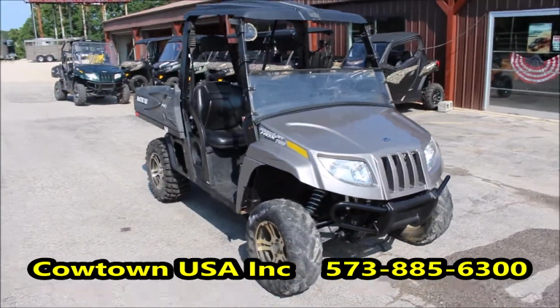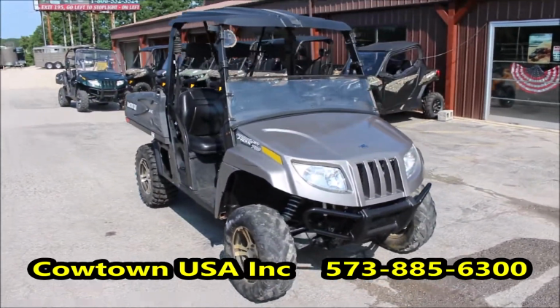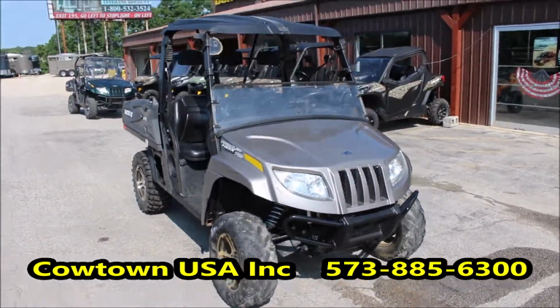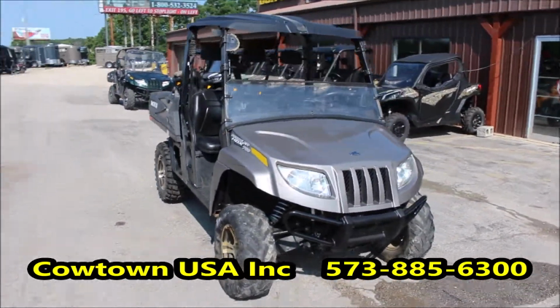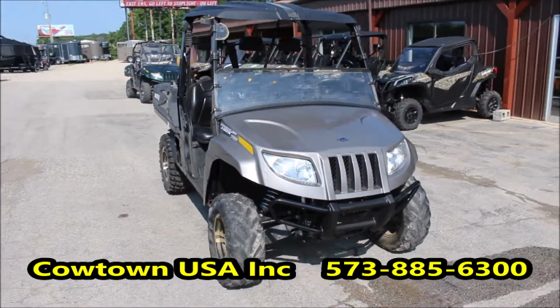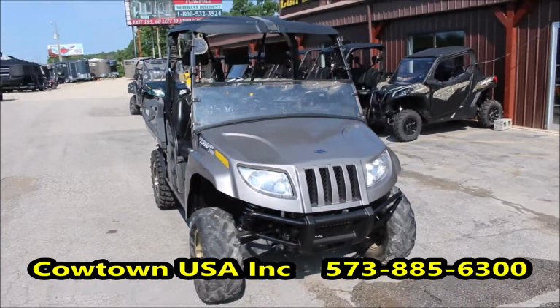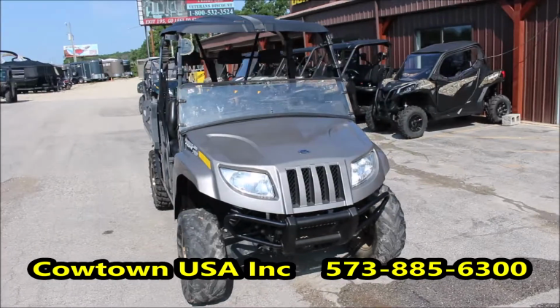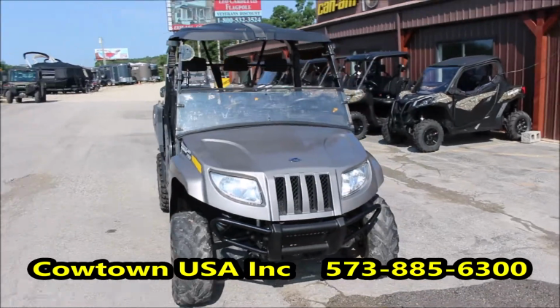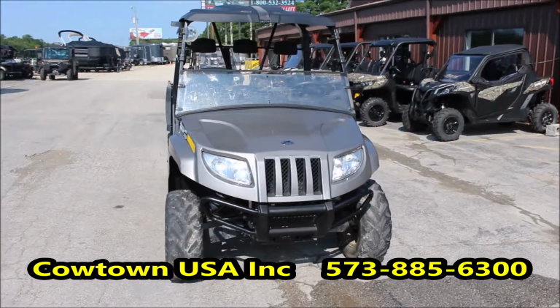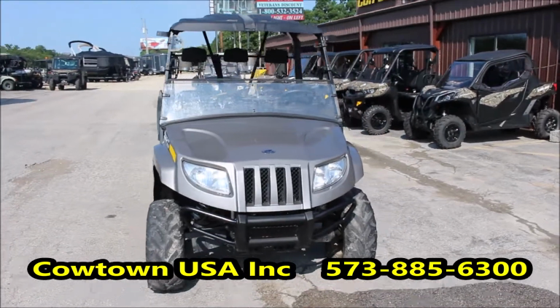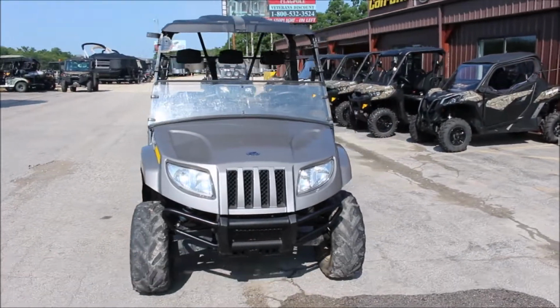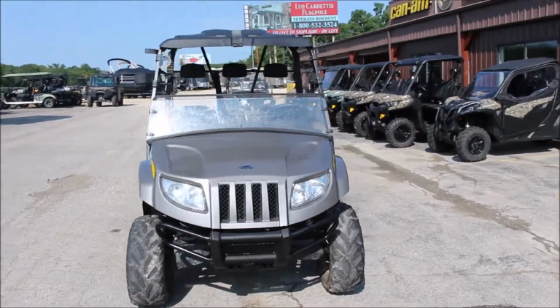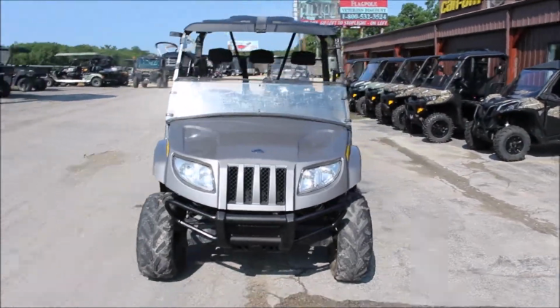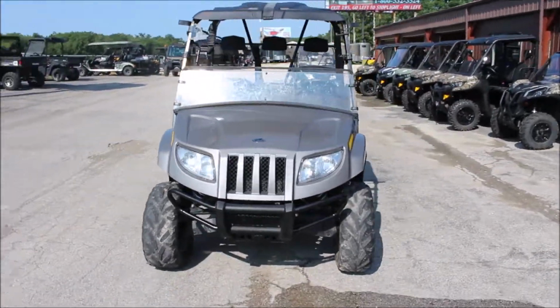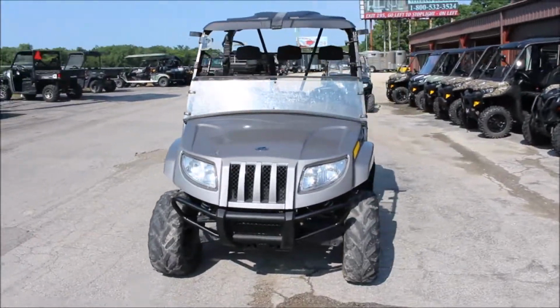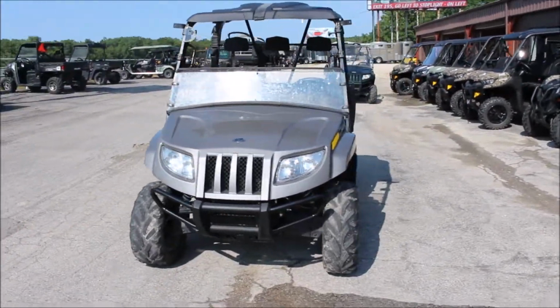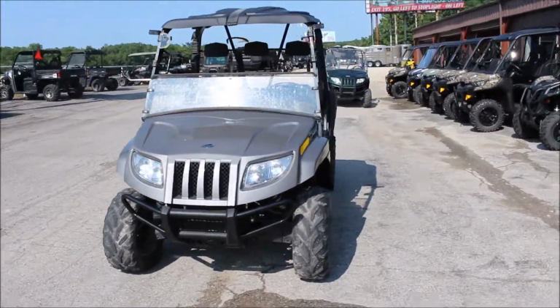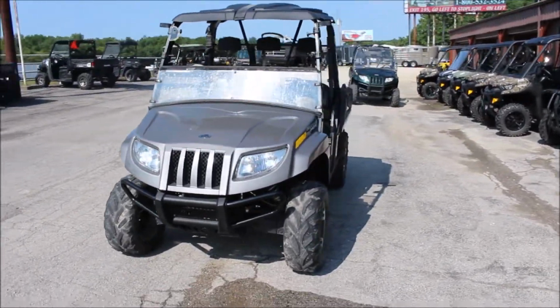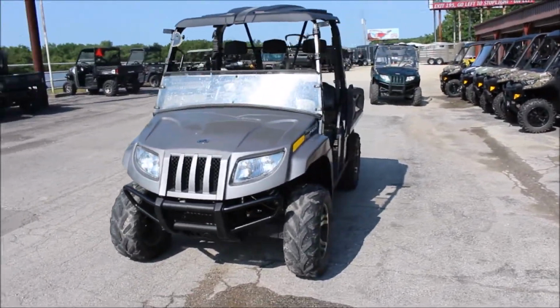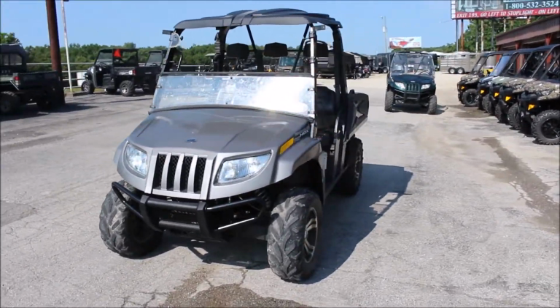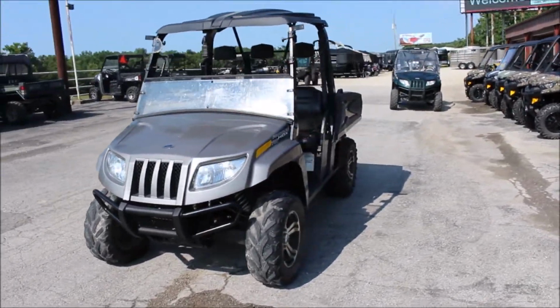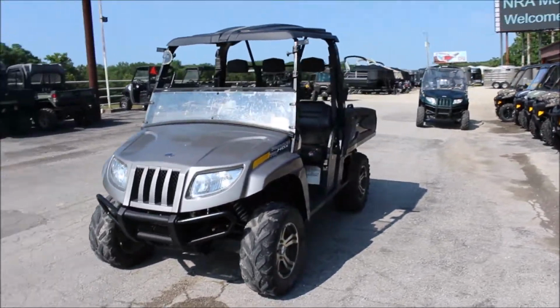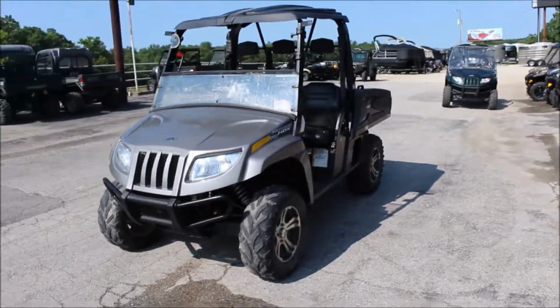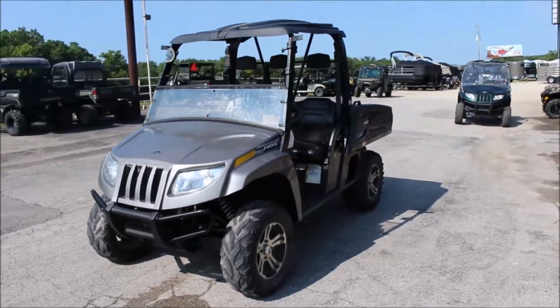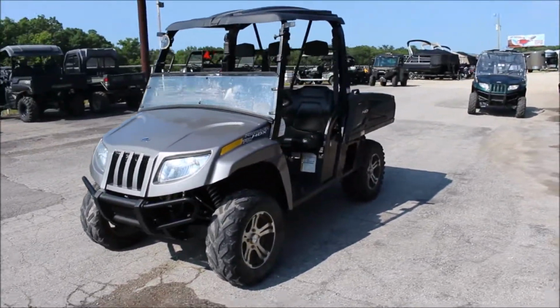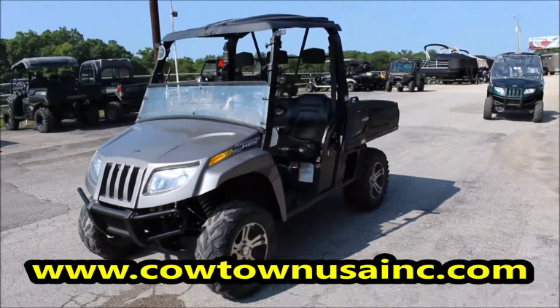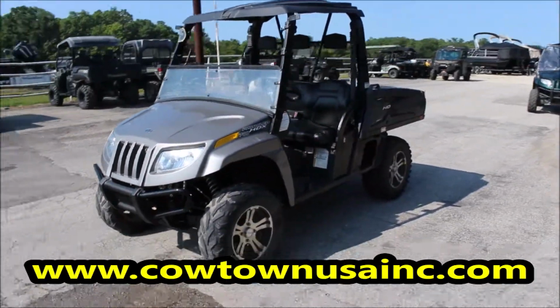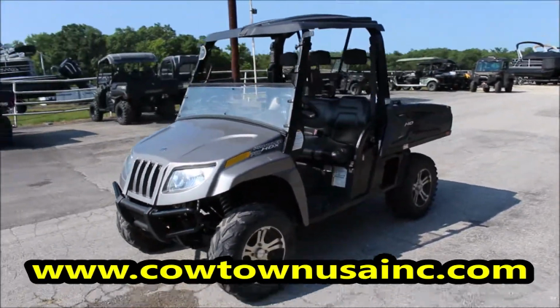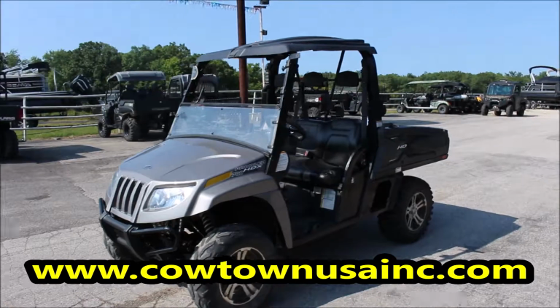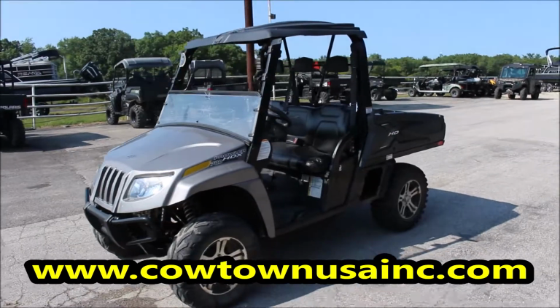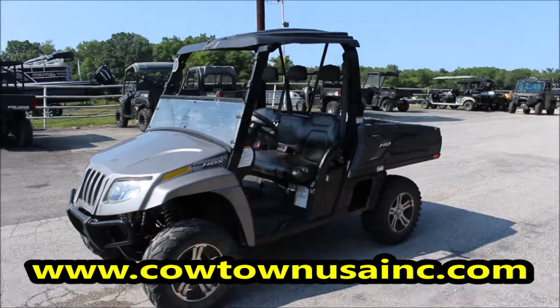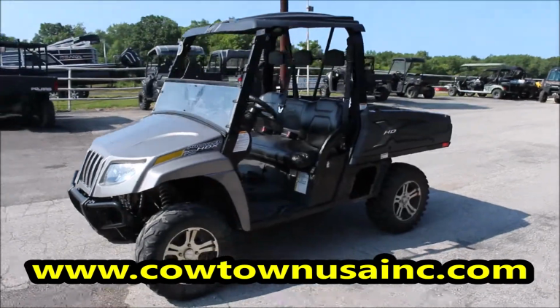You can go to our website www.cowtownusainc.com or give us a call at 573-885-6300.